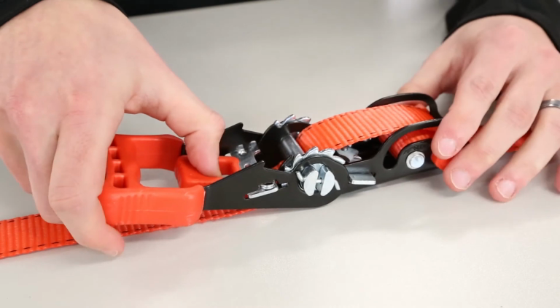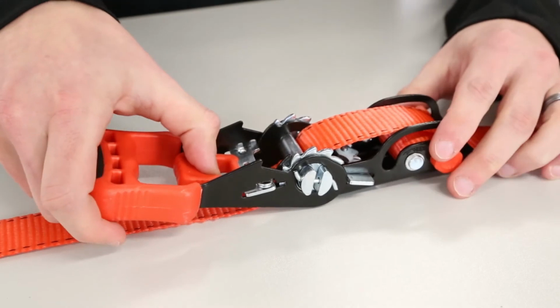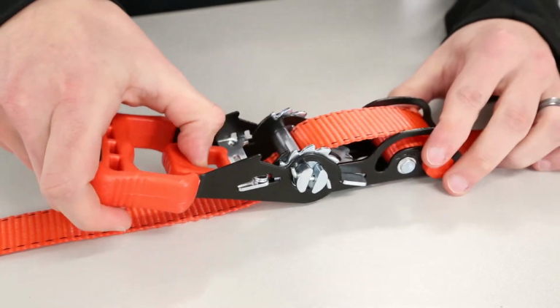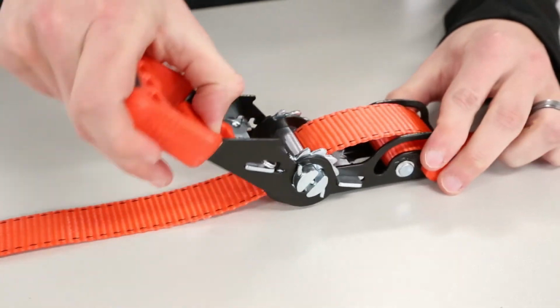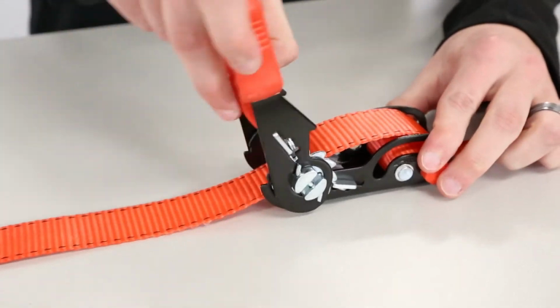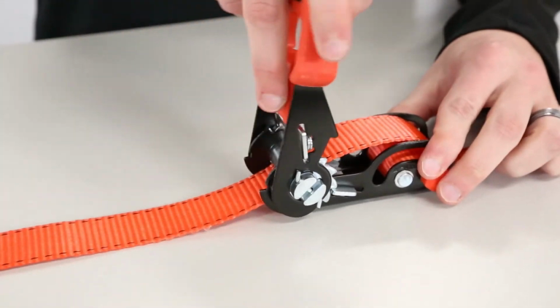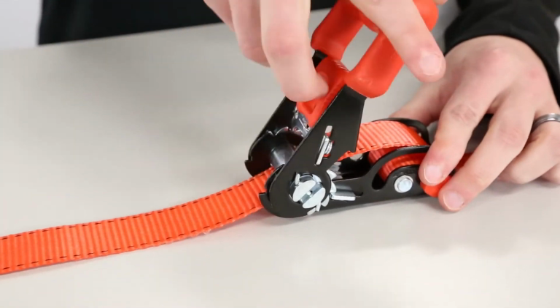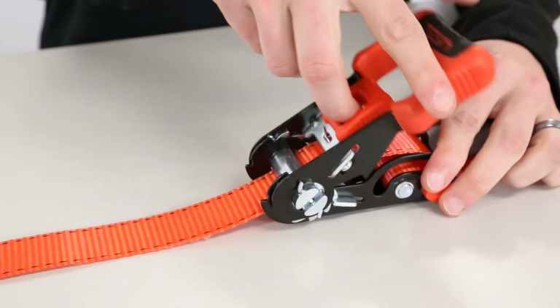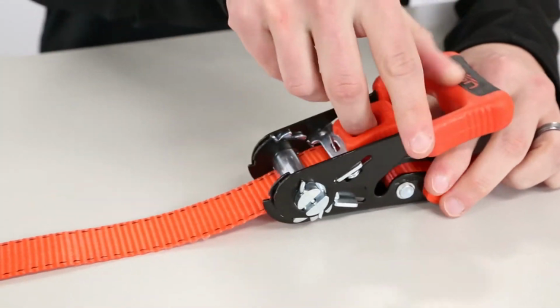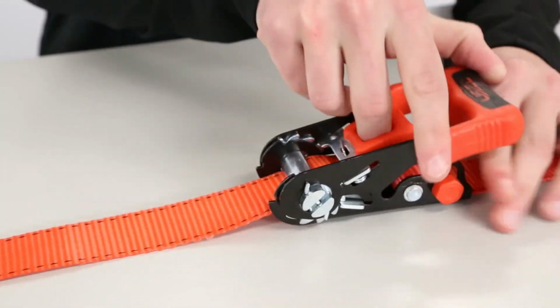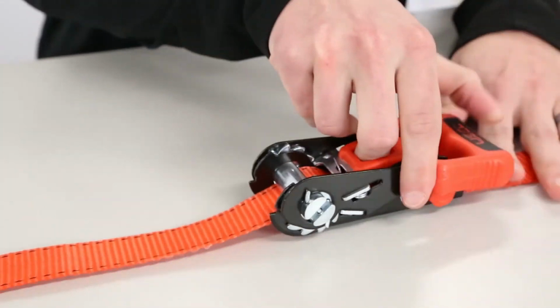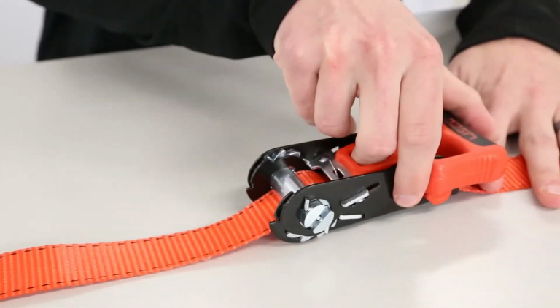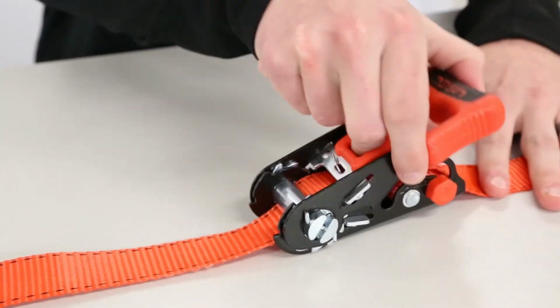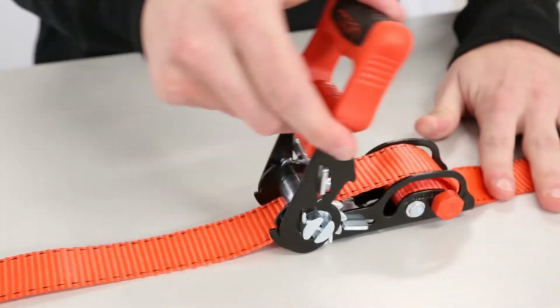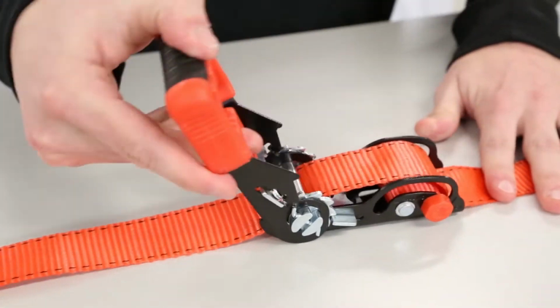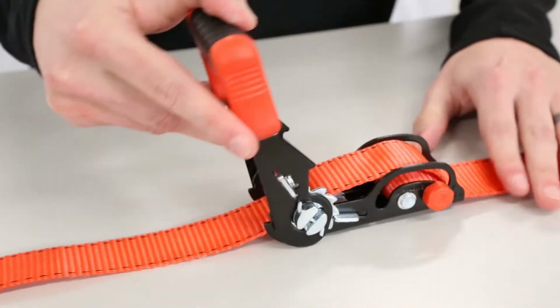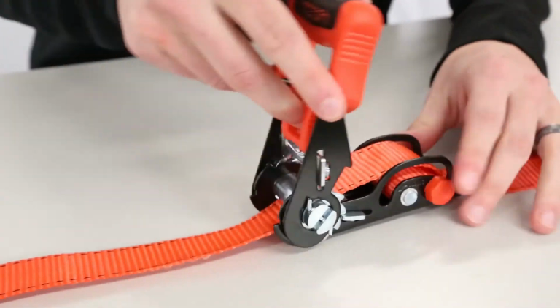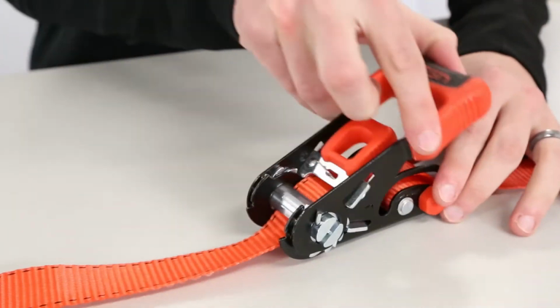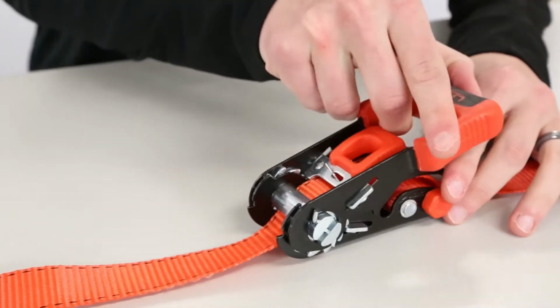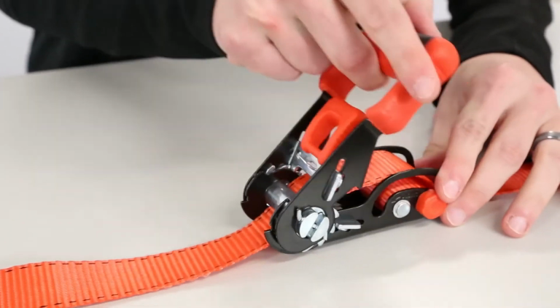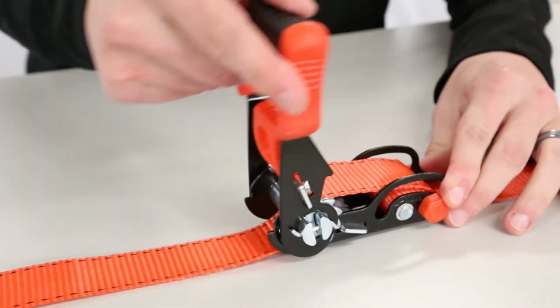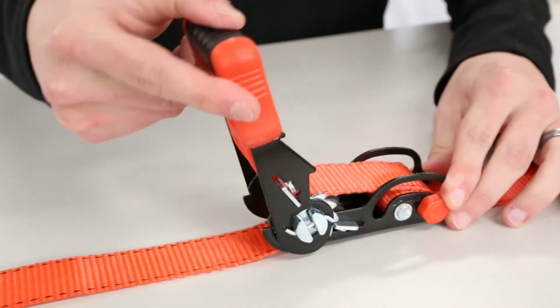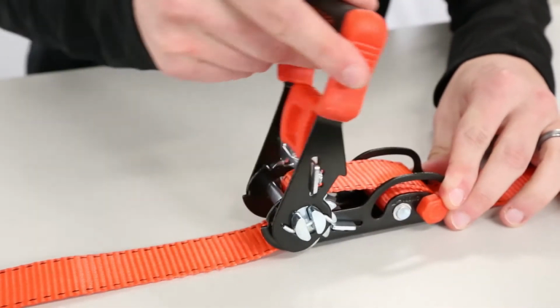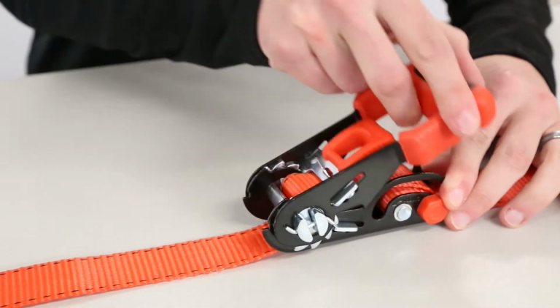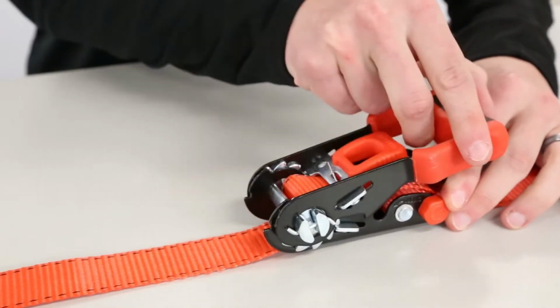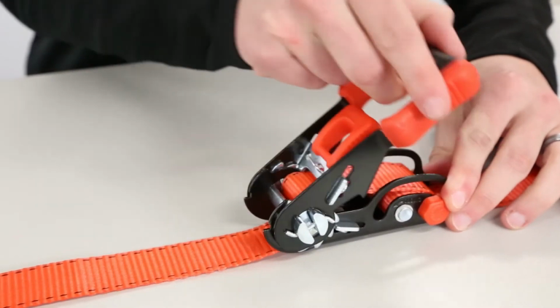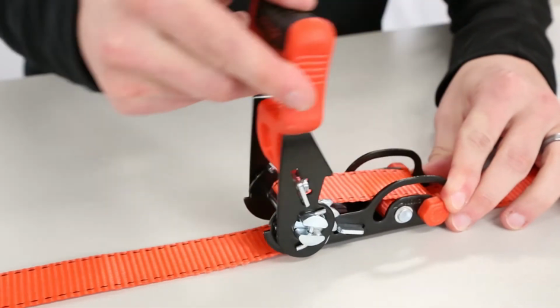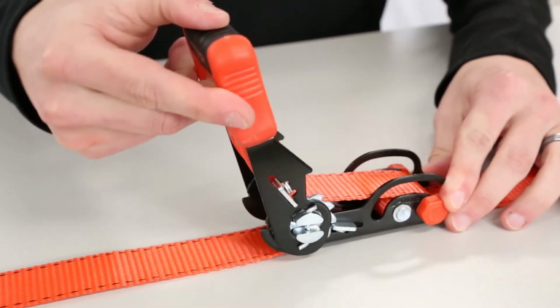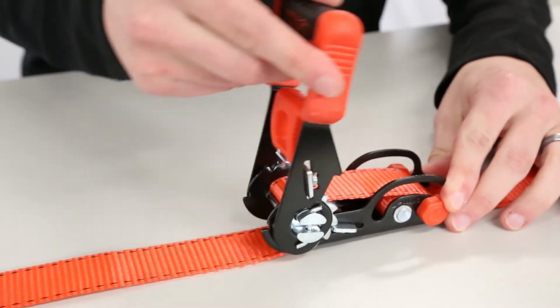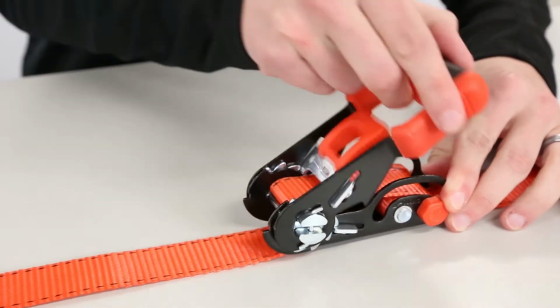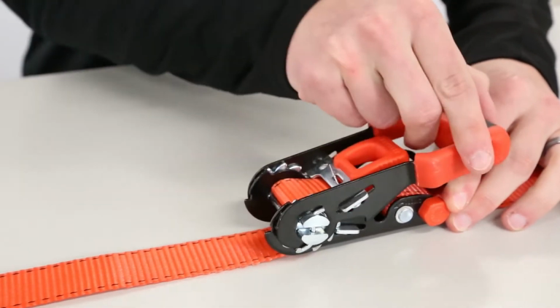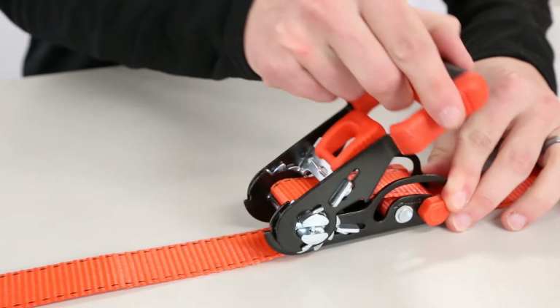Fold the extra webbing and cinch it tight with the attached velcro strap to keep it safe and clean.